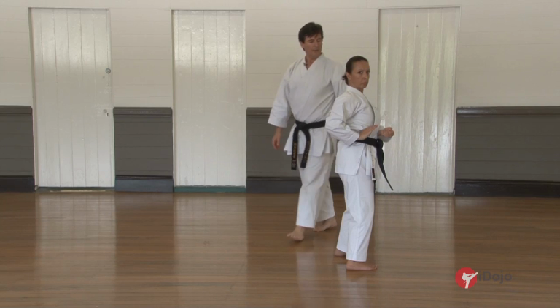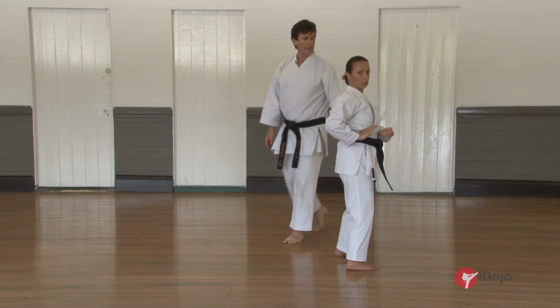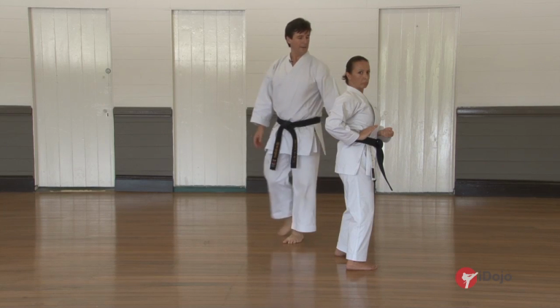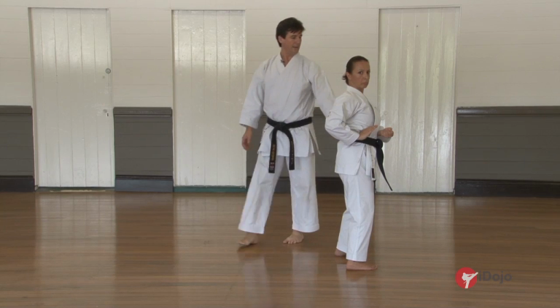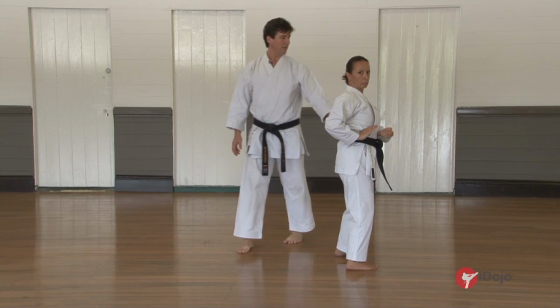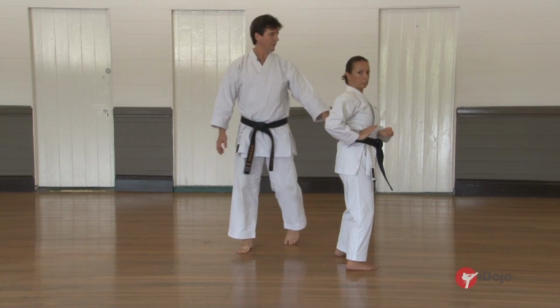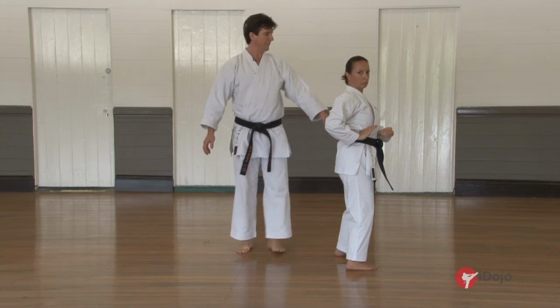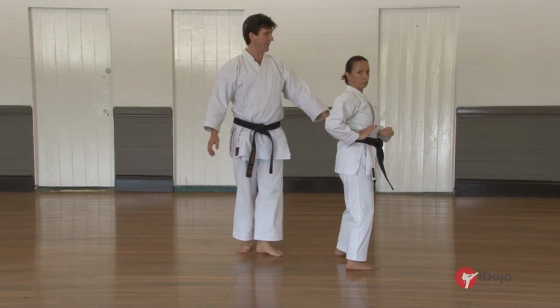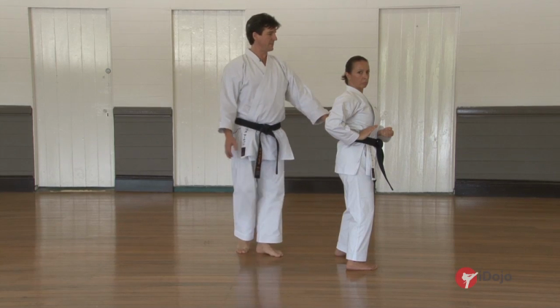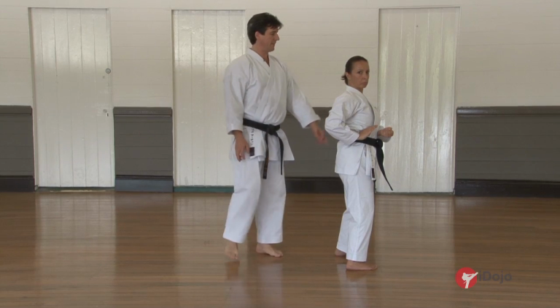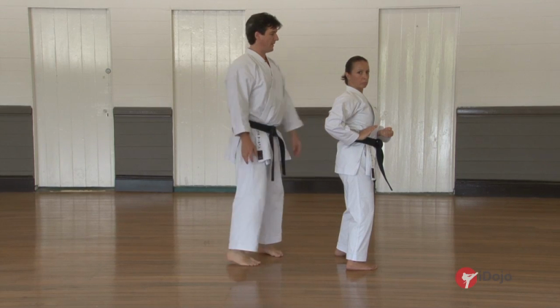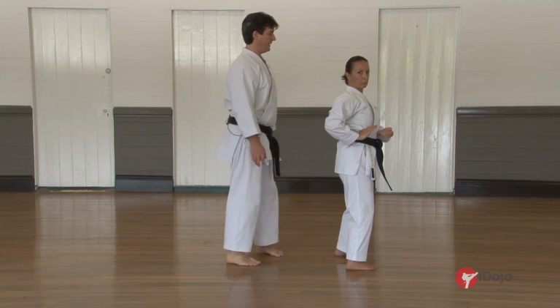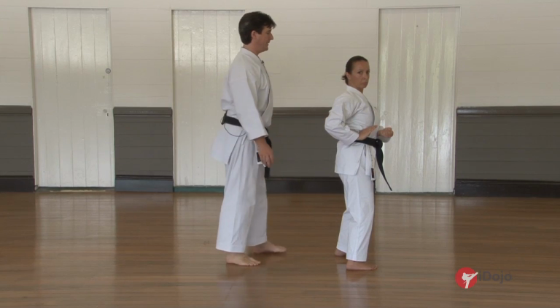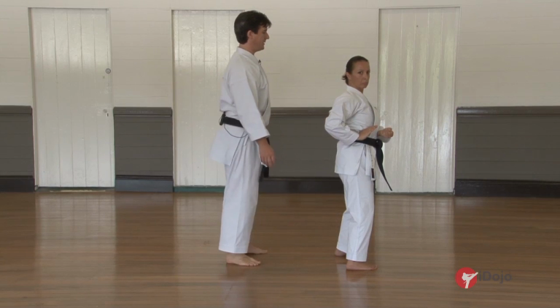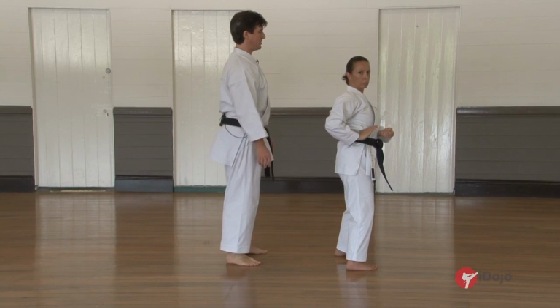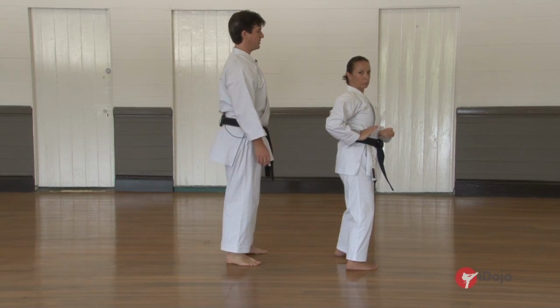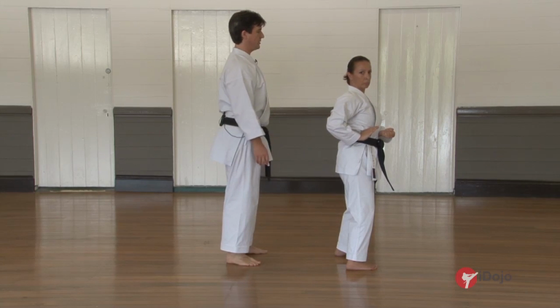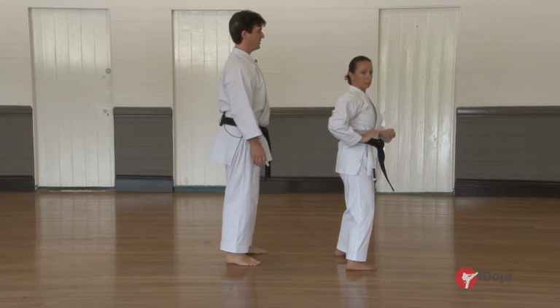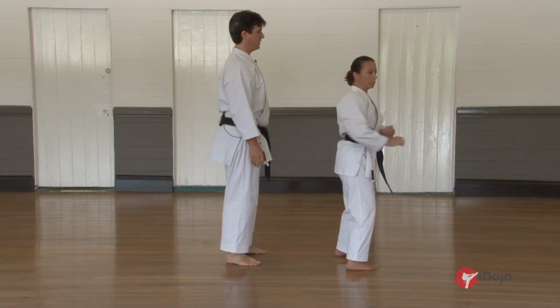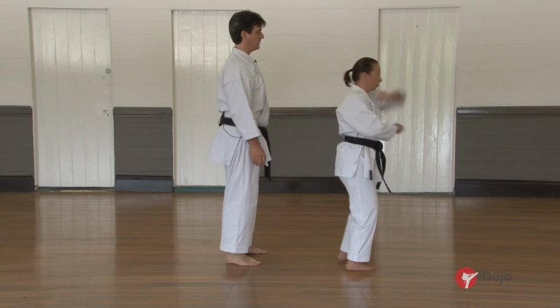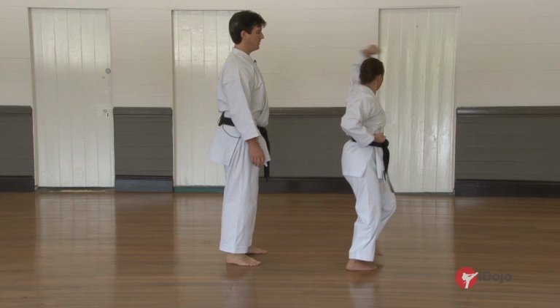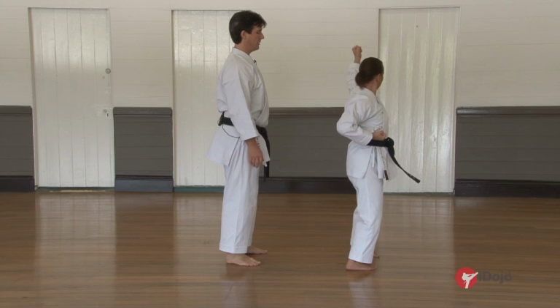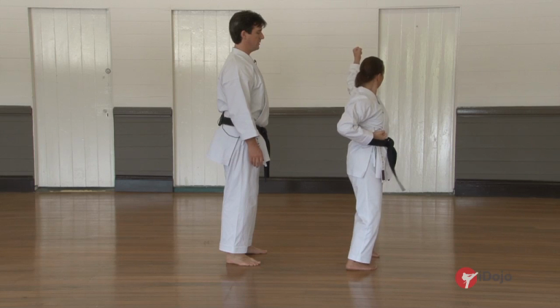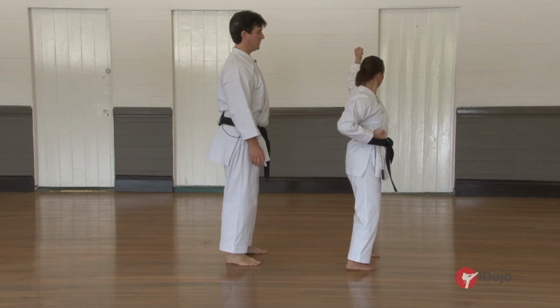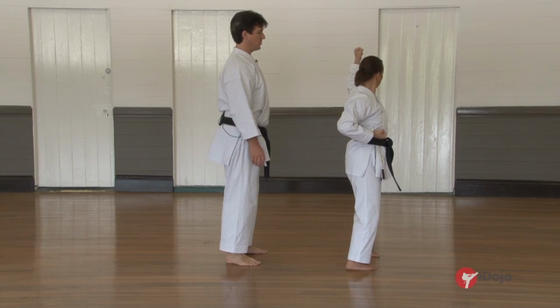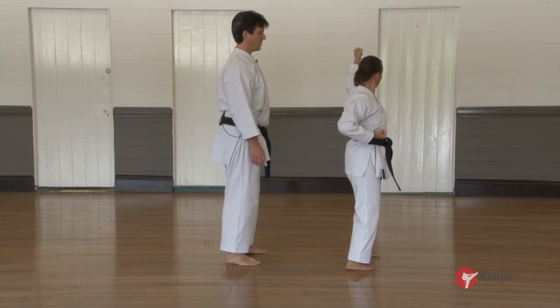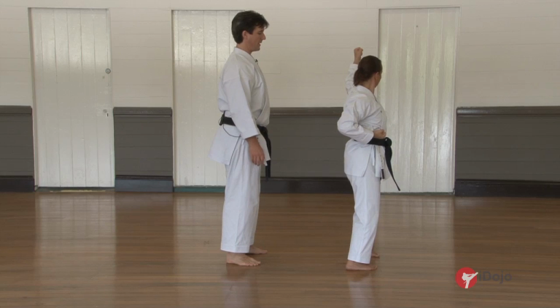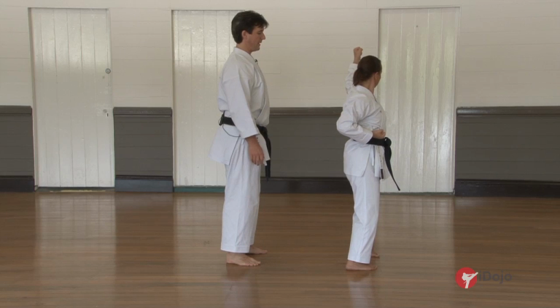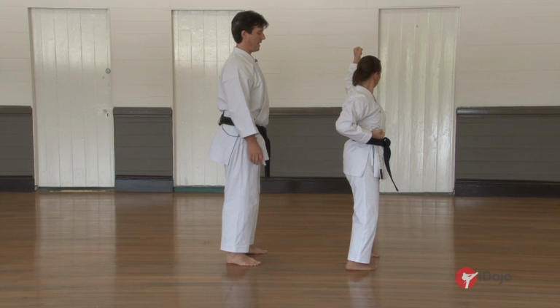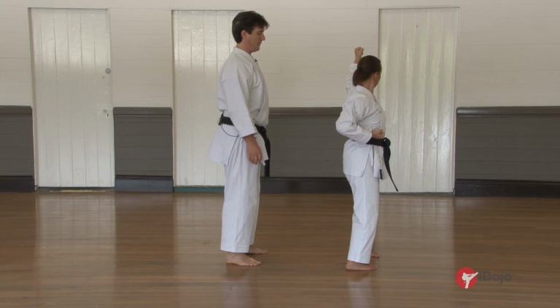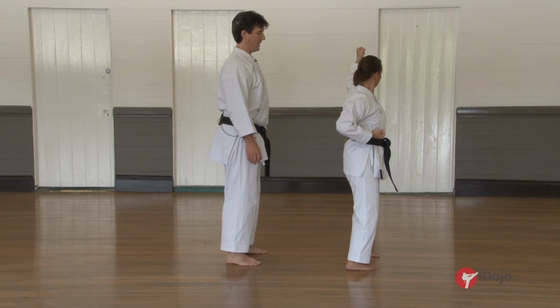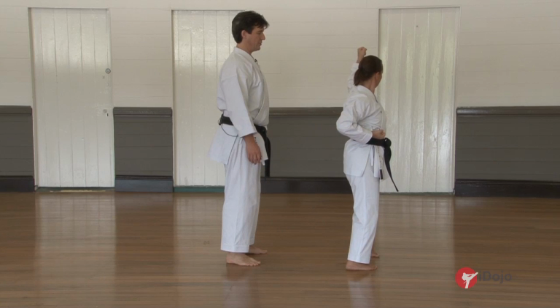And now we're going to face the other way. Strike and punch.